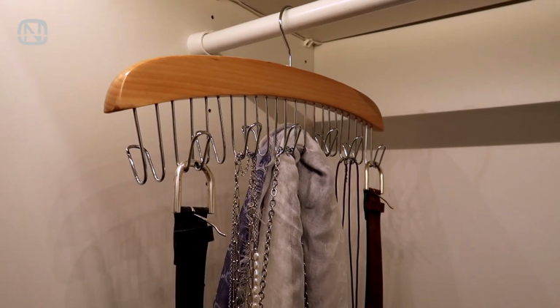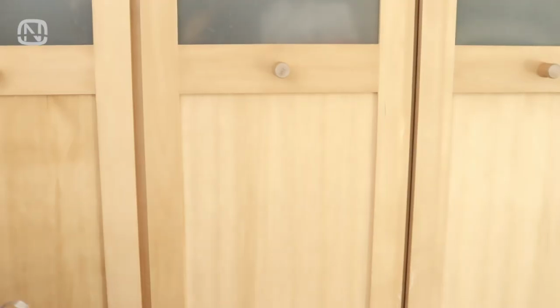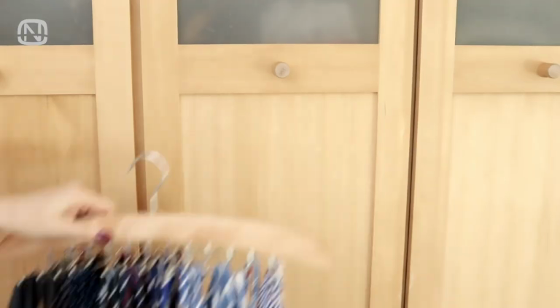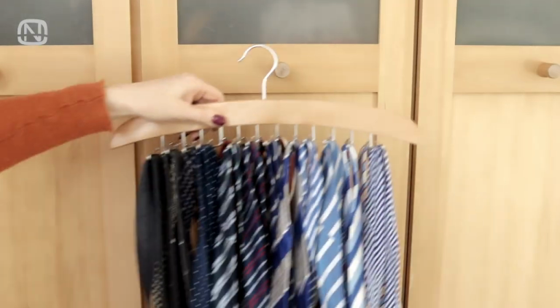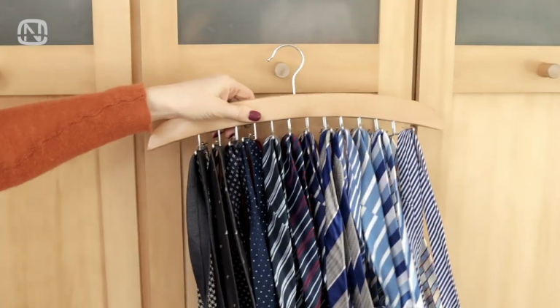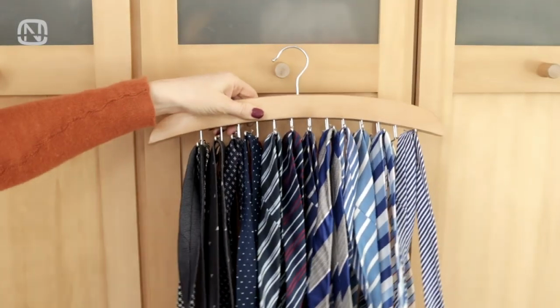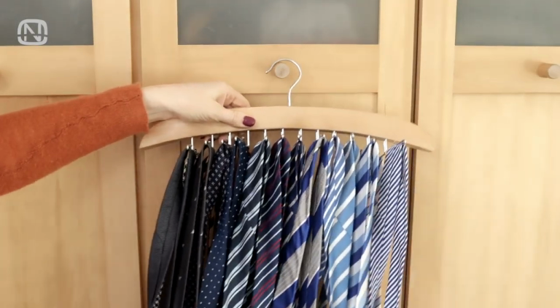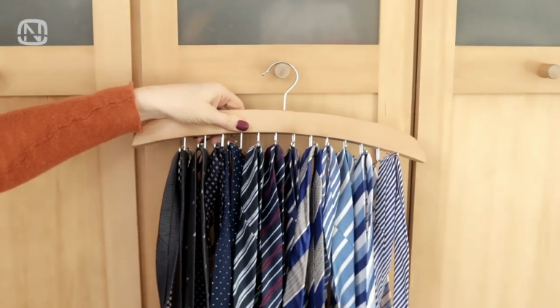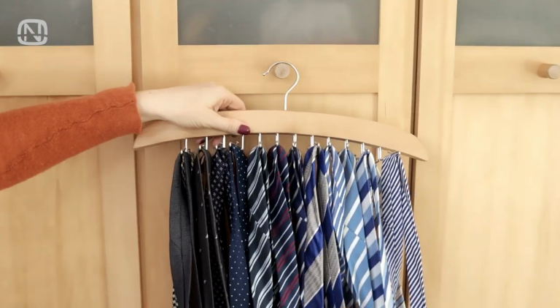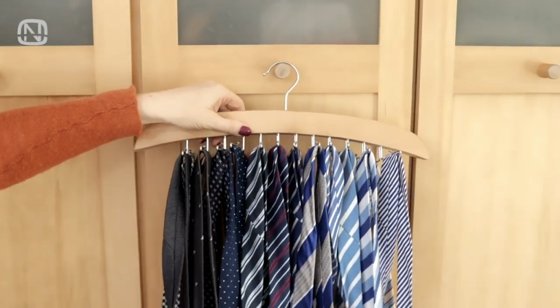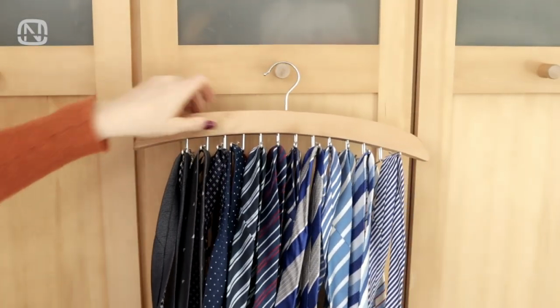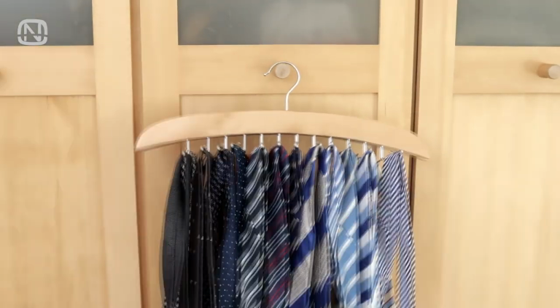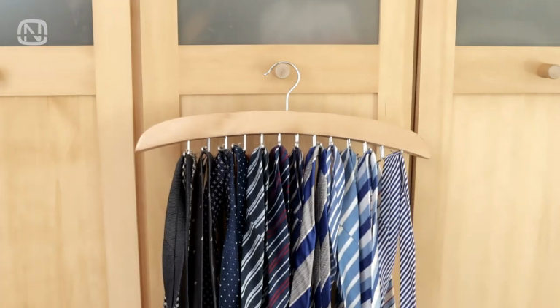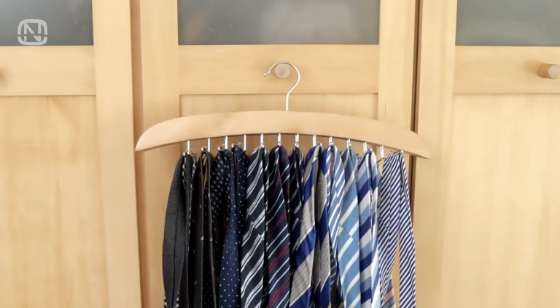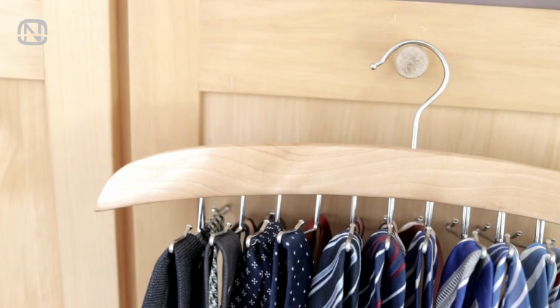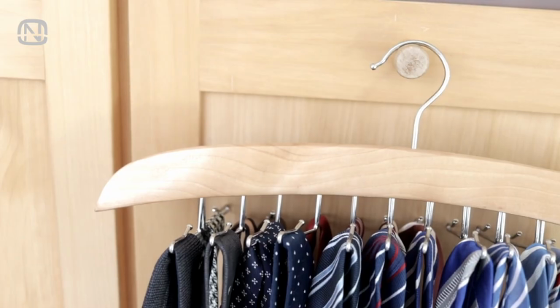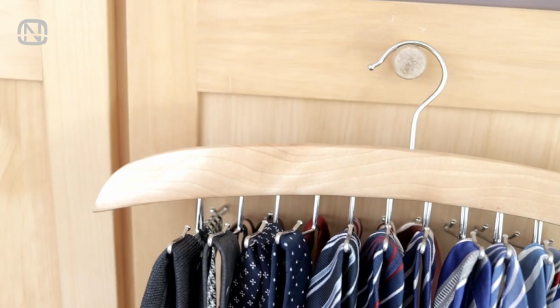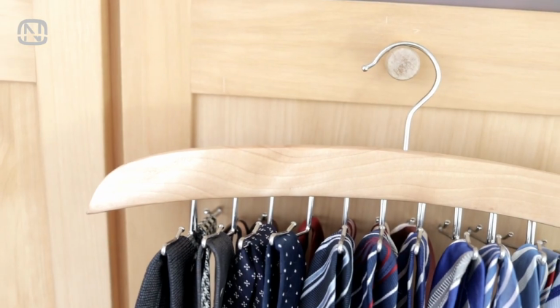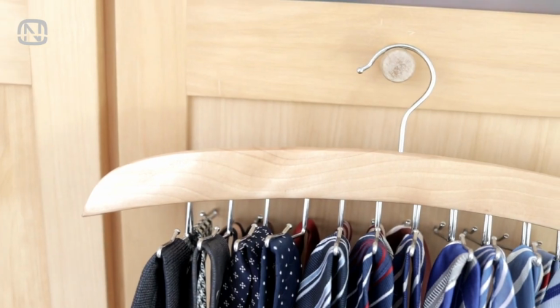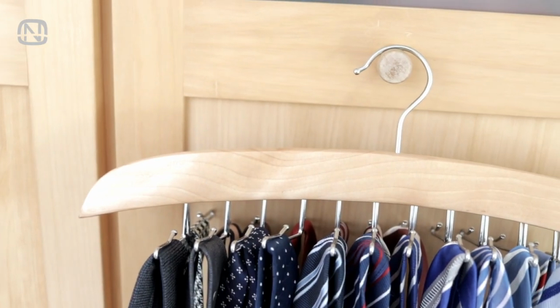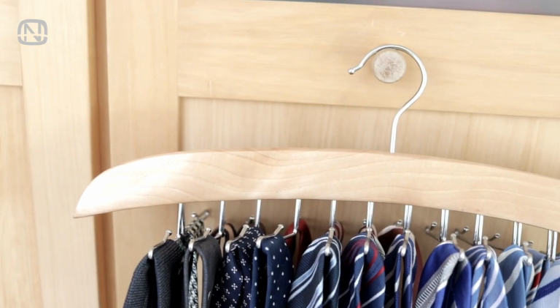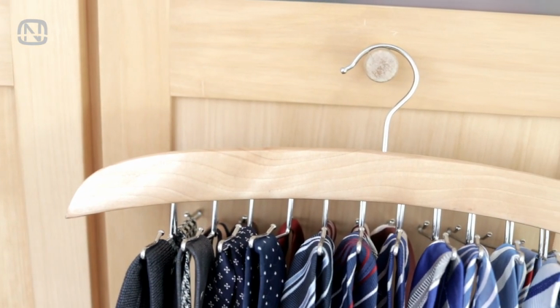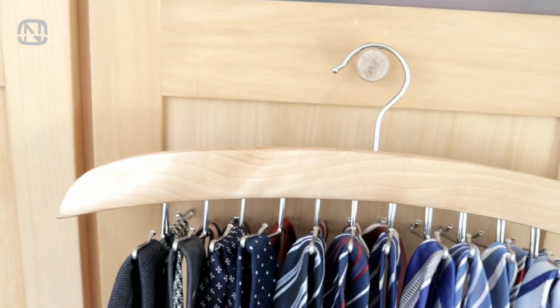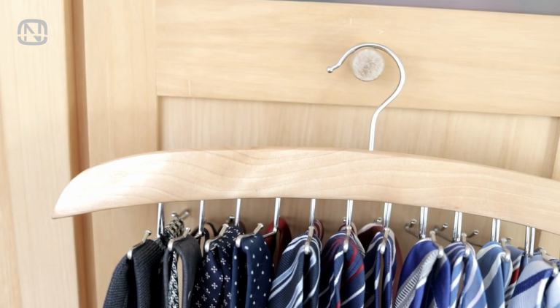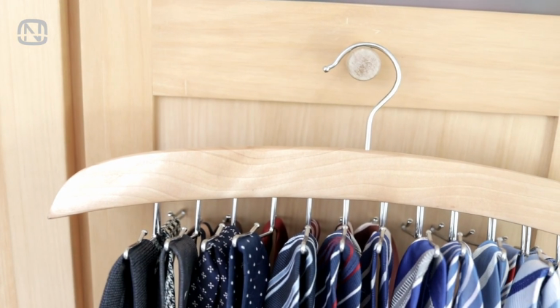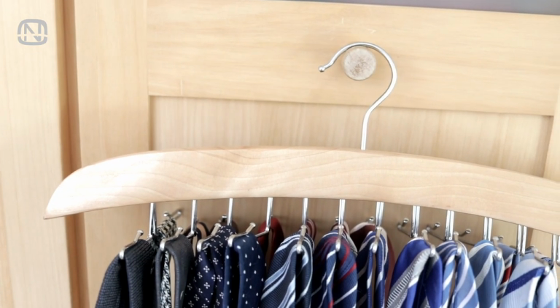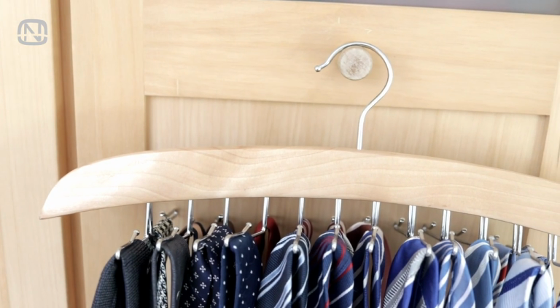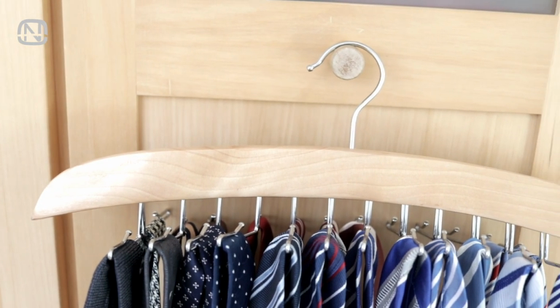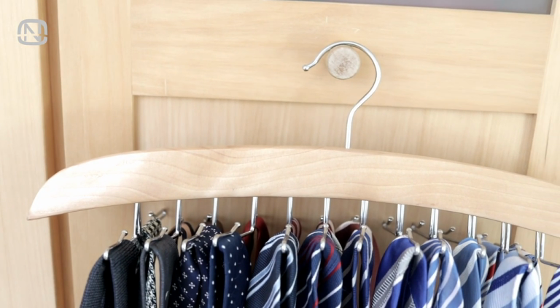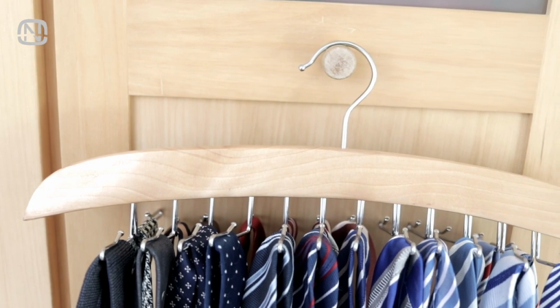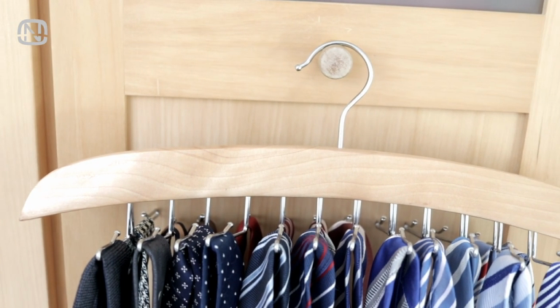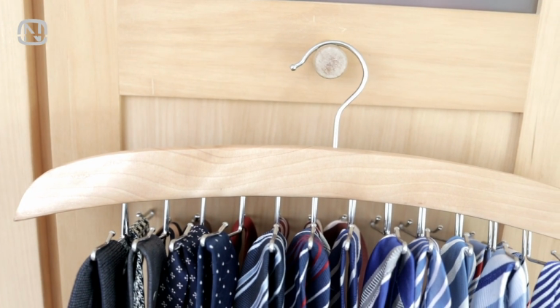These hangers are also available for storing neckties. My husband has been using one for several years and is very happy with it.